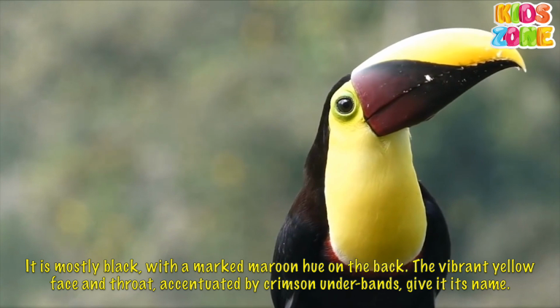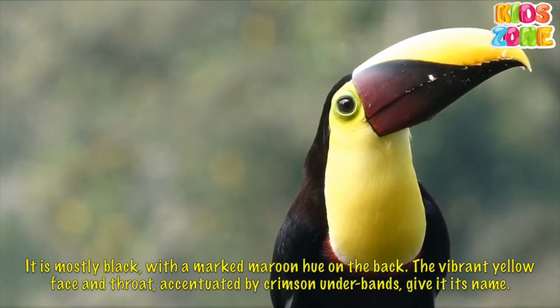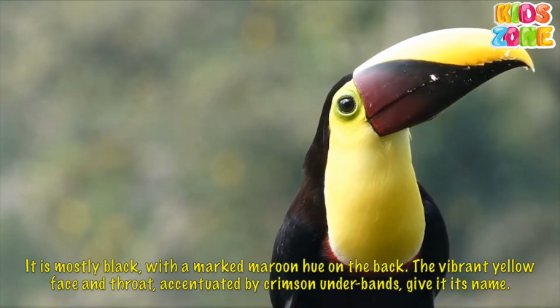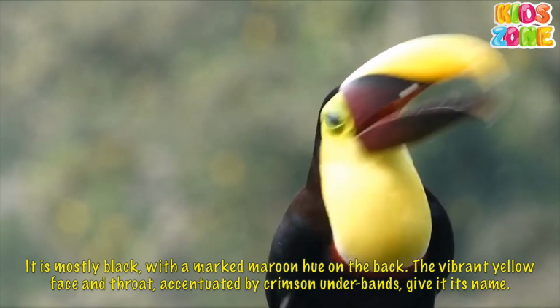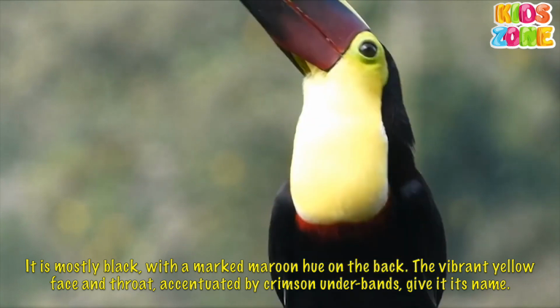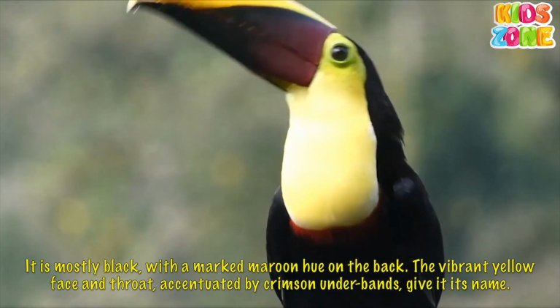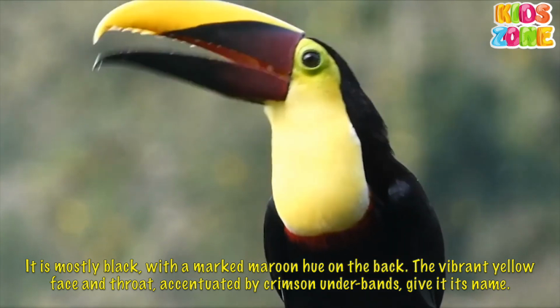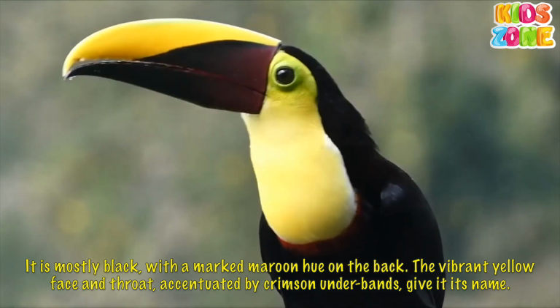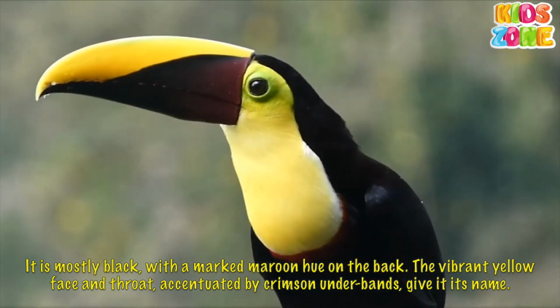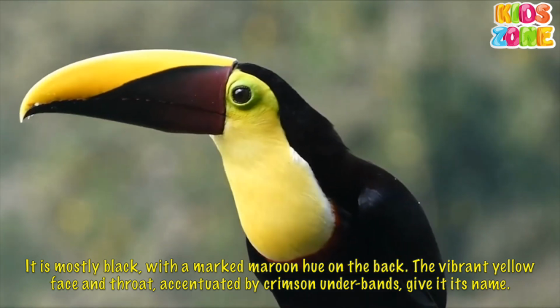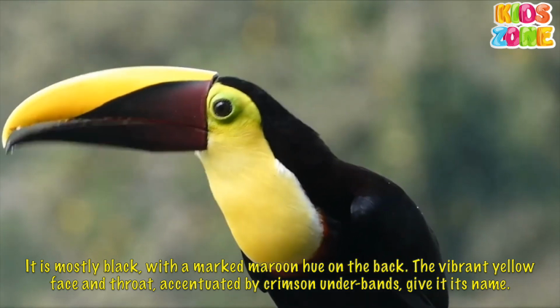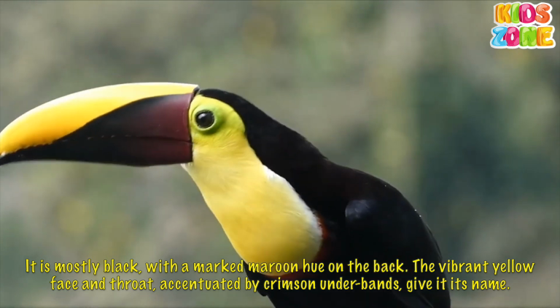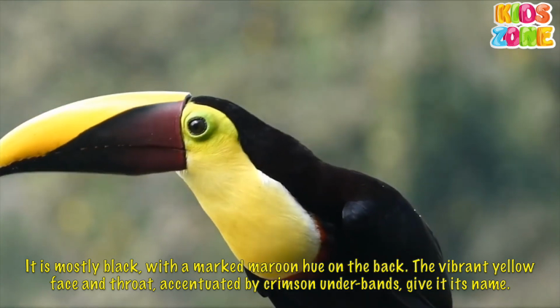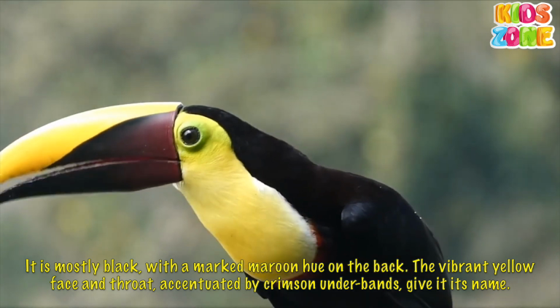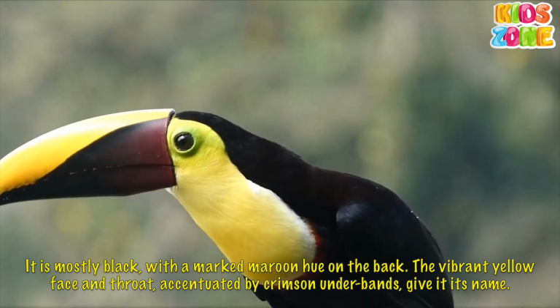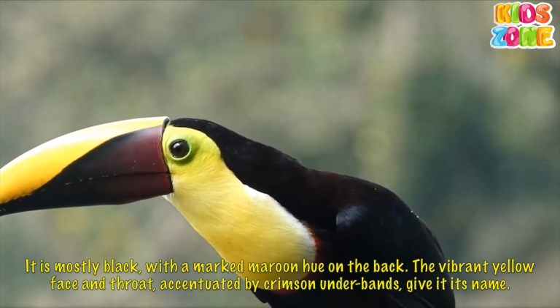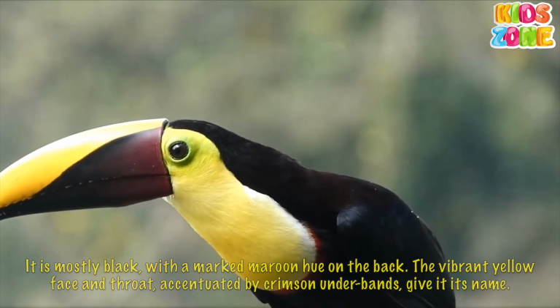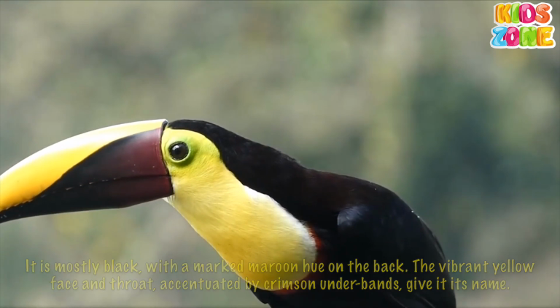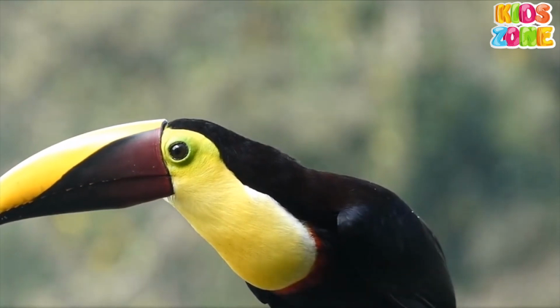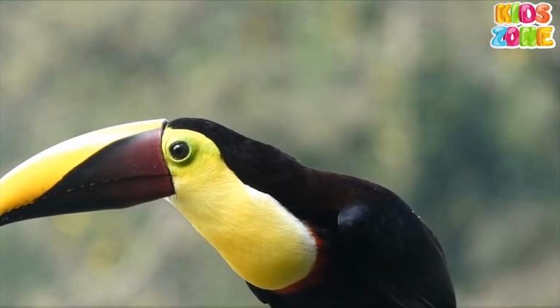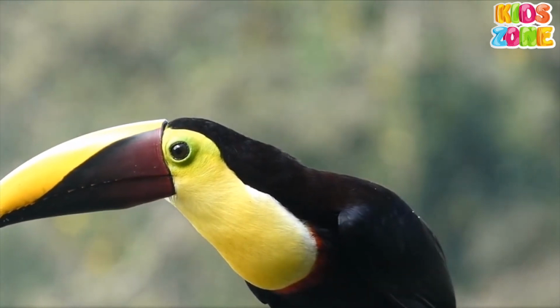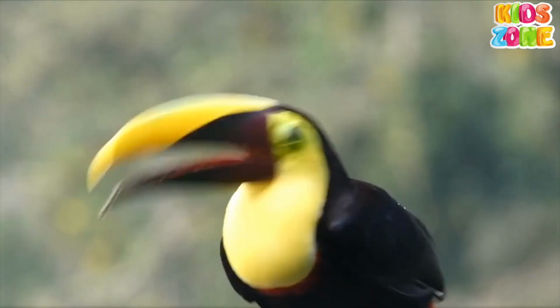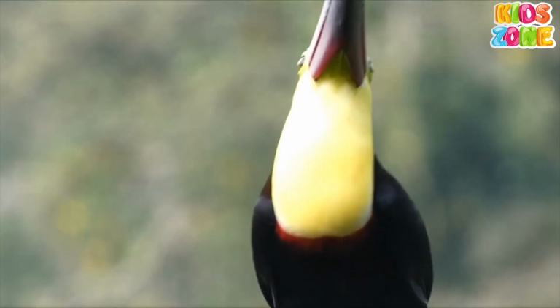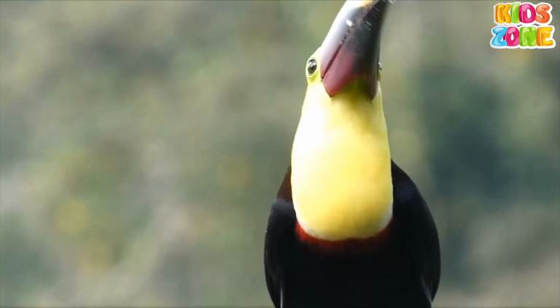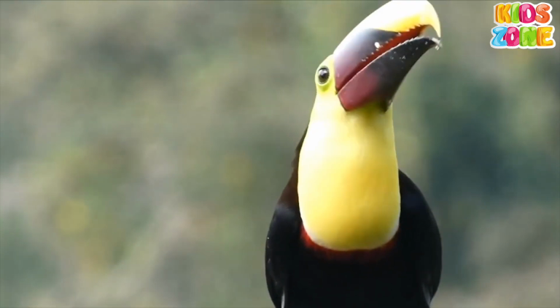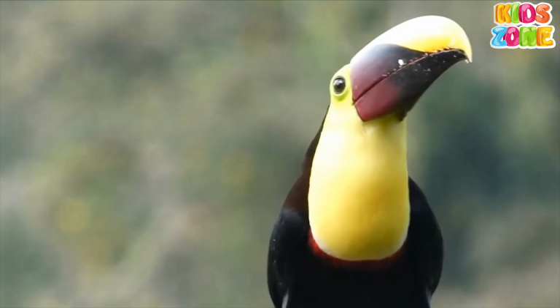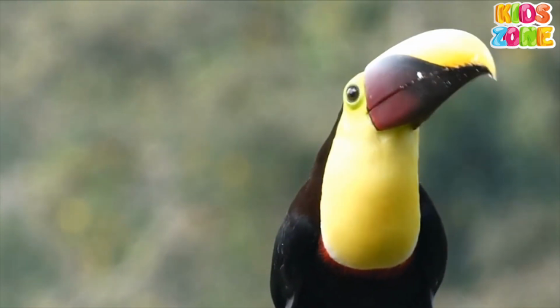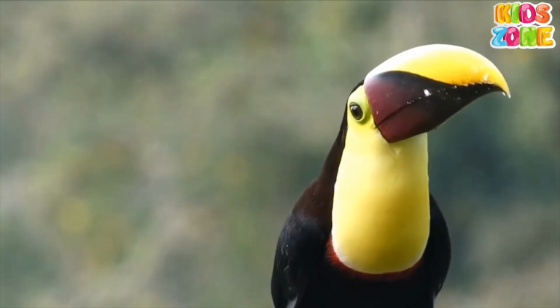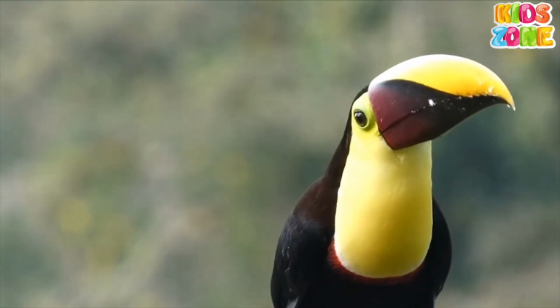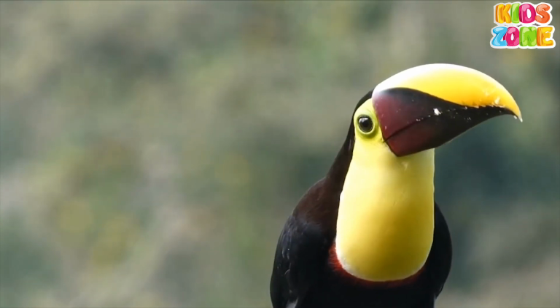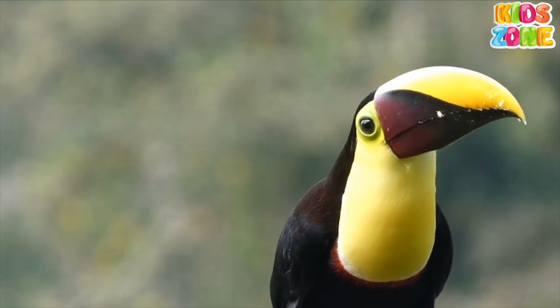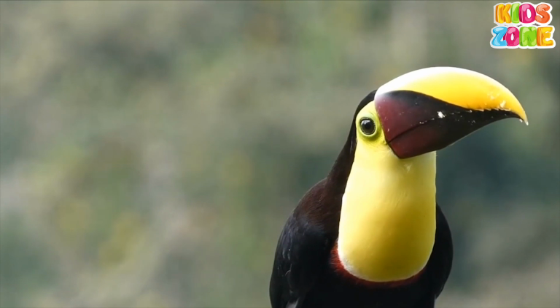The vibrant yellow face and throat, accentuated by crimson underbands, give it its name.